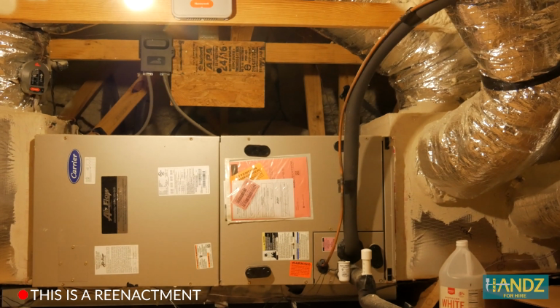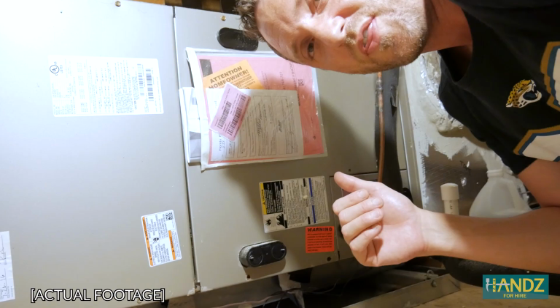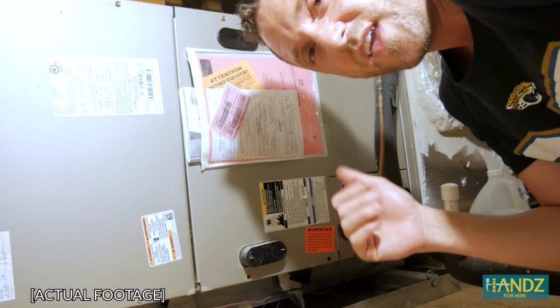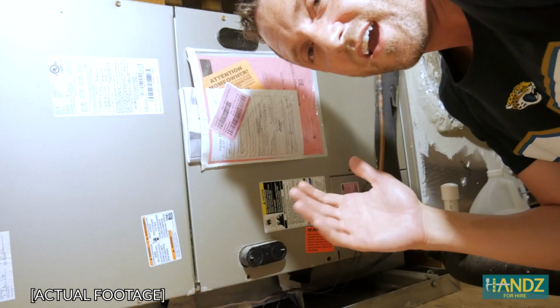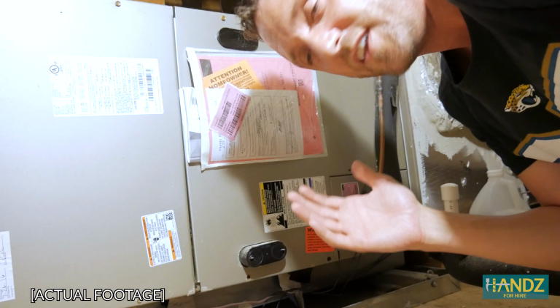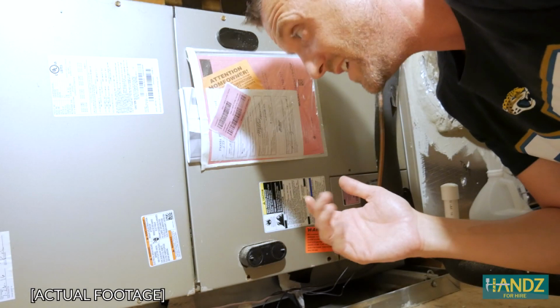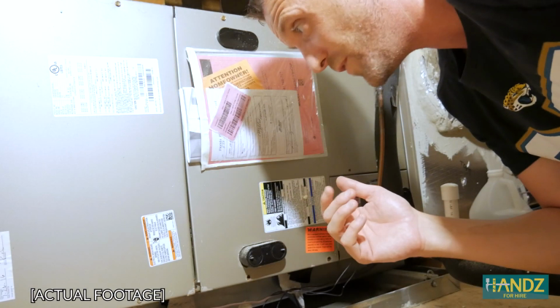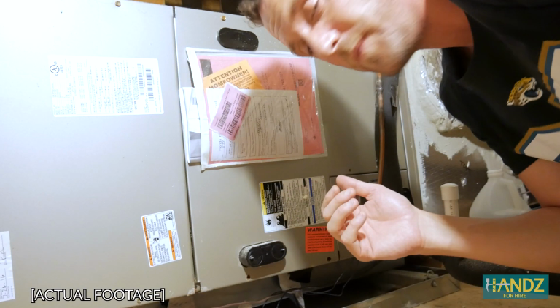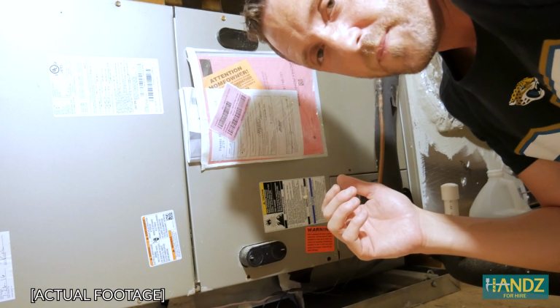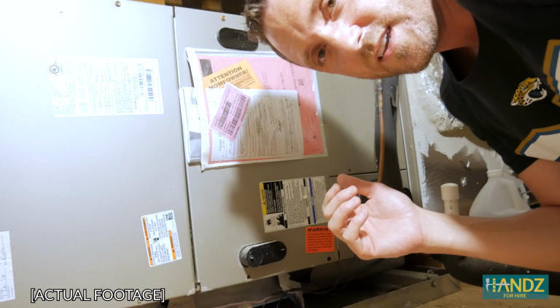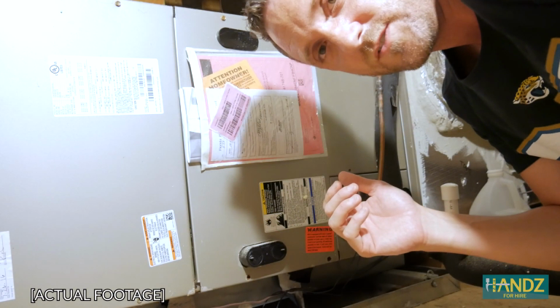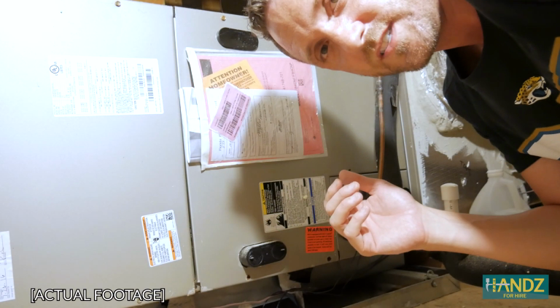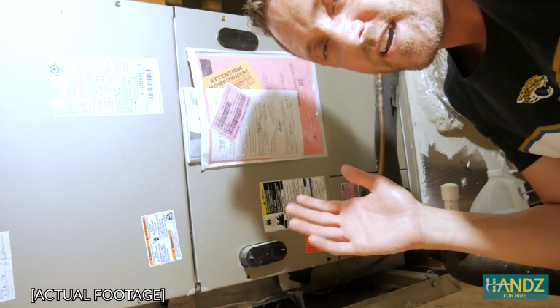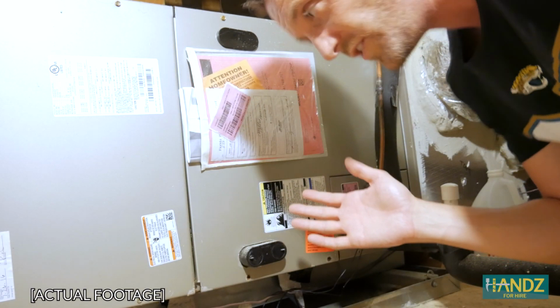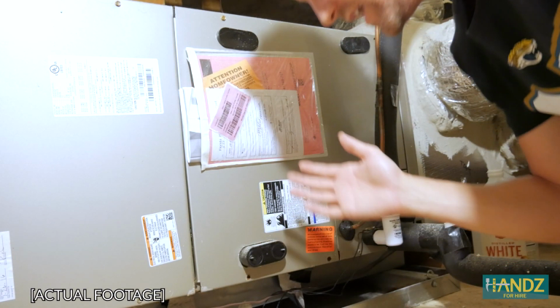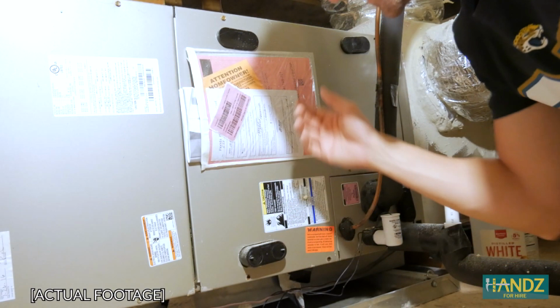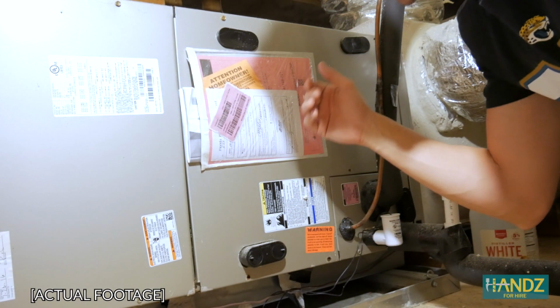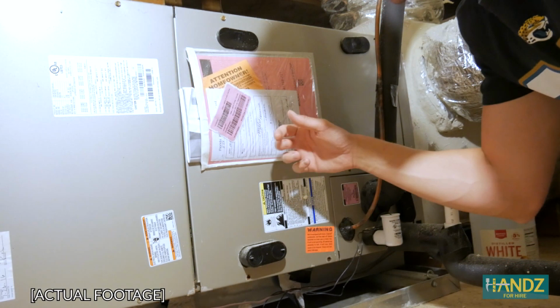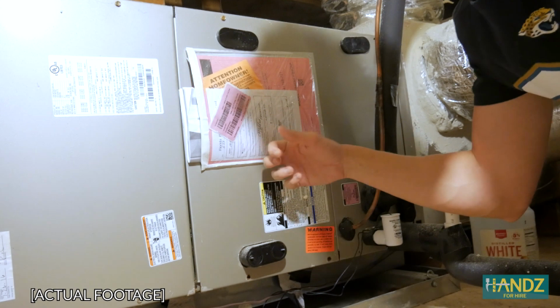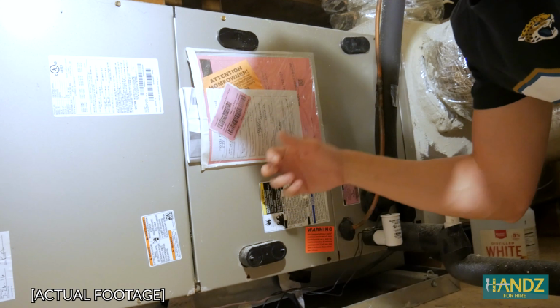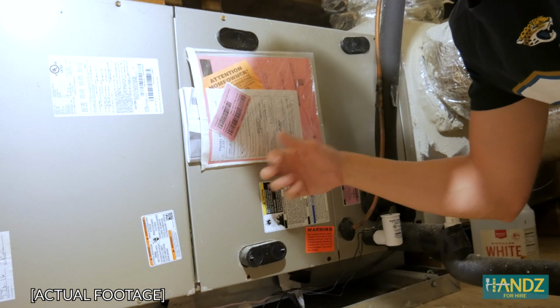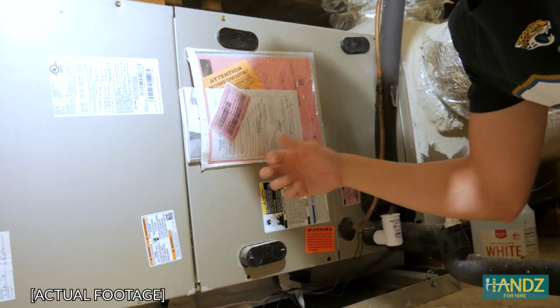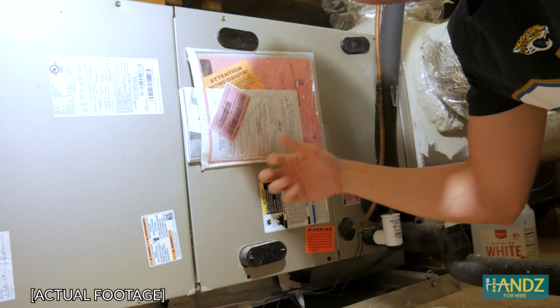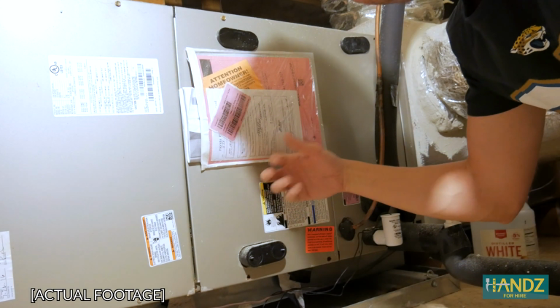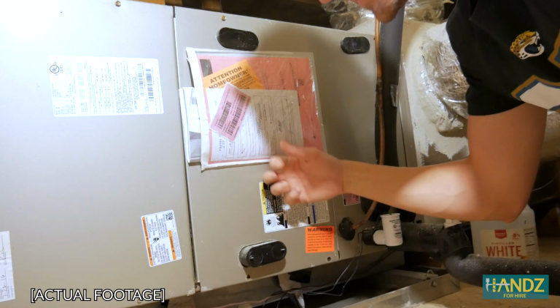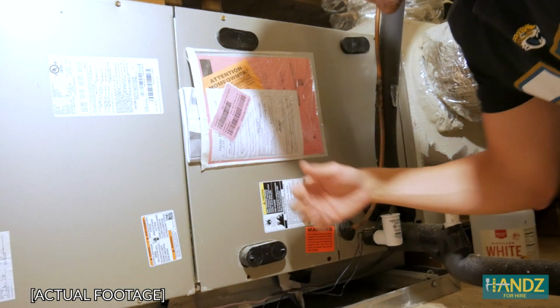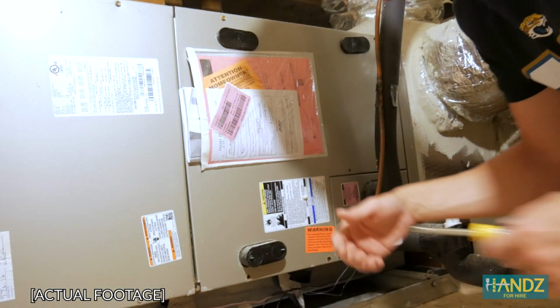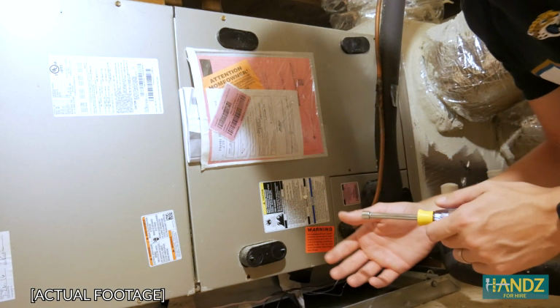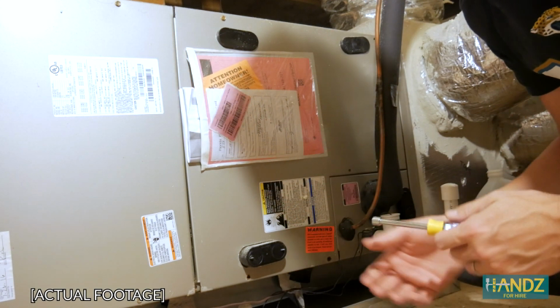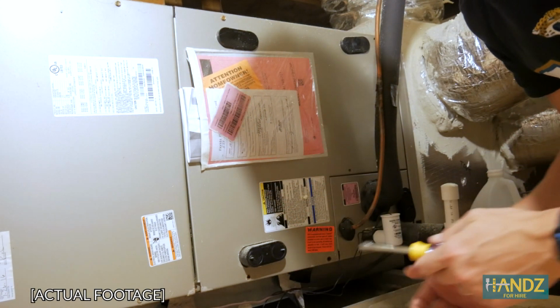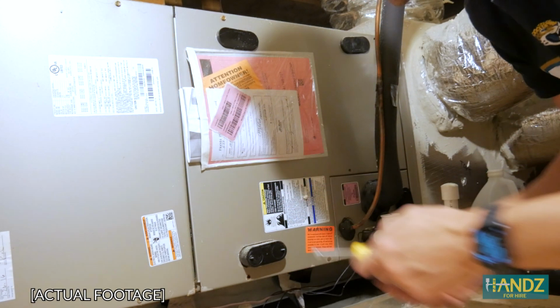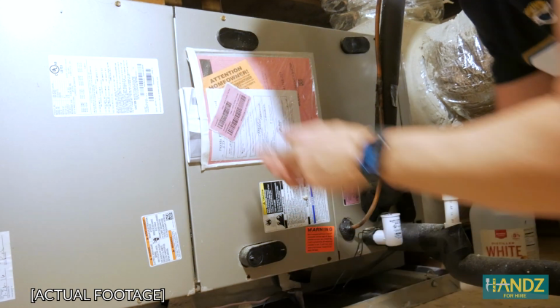I think I have an idea of what it might be, so let's take a look inside. This is the furnace upstairs, which has the air handler.